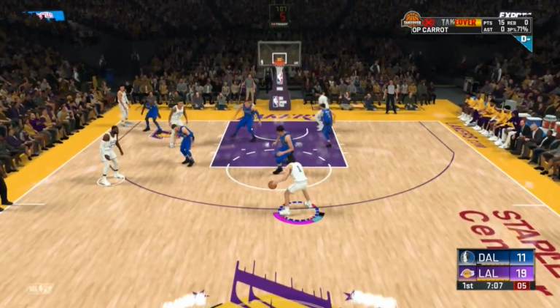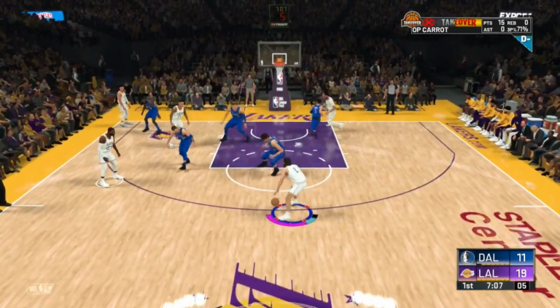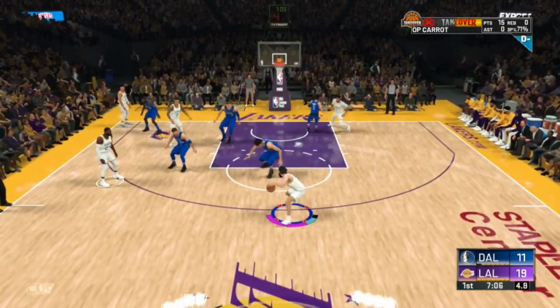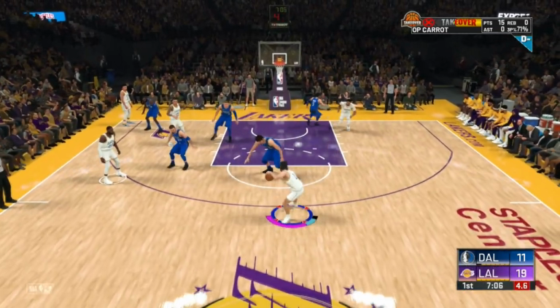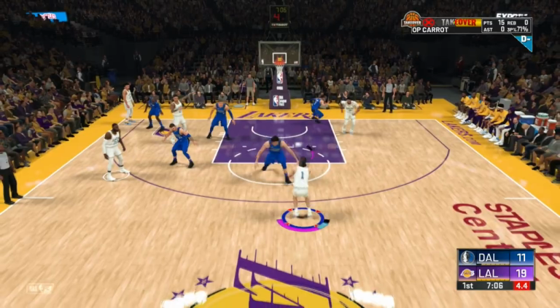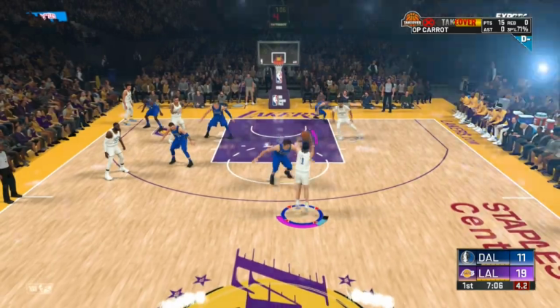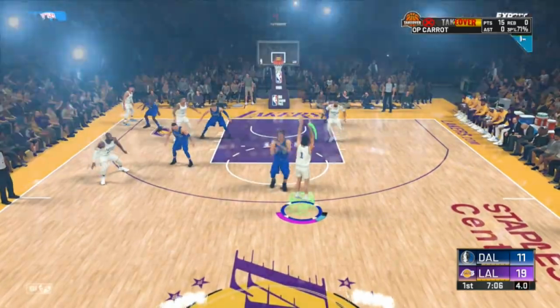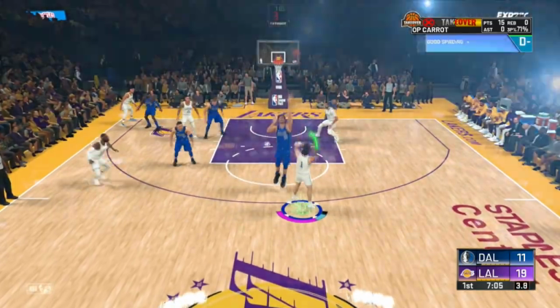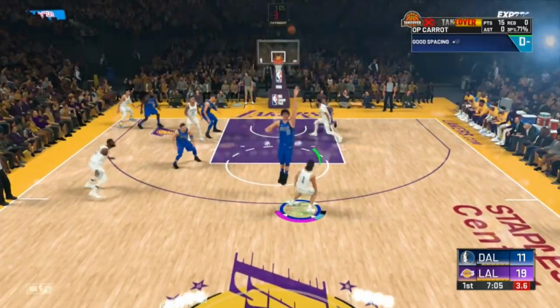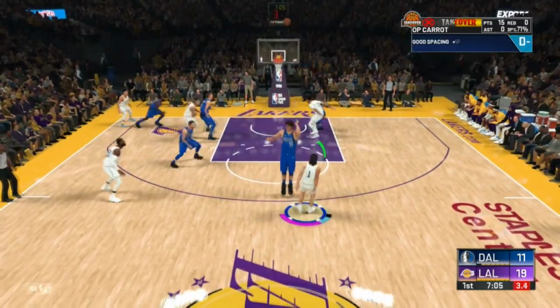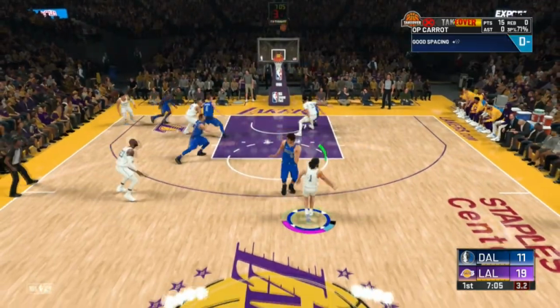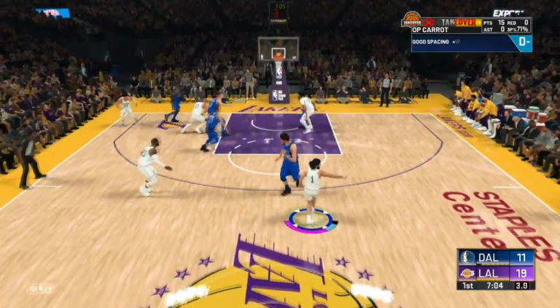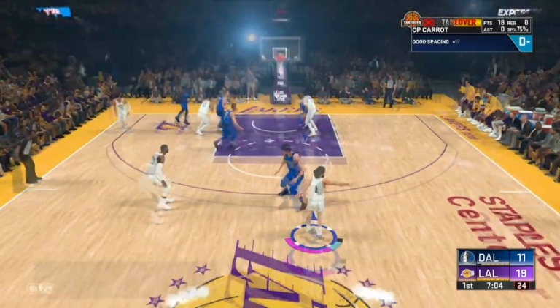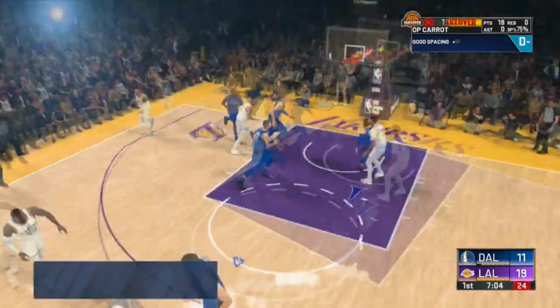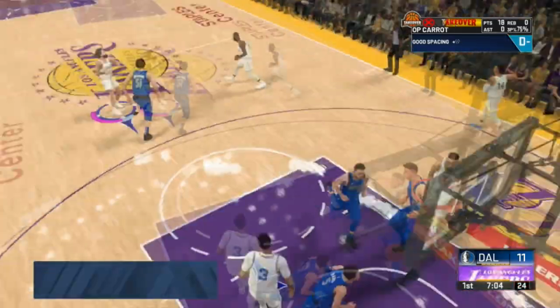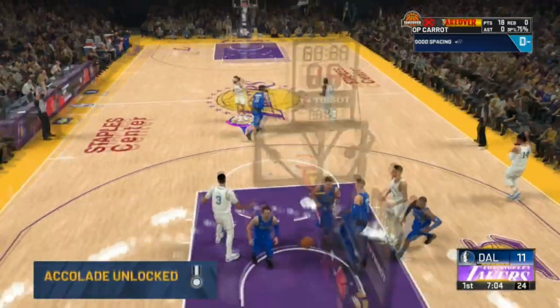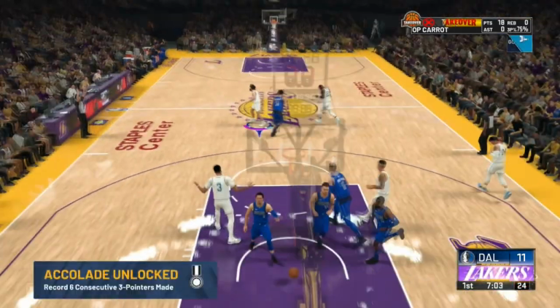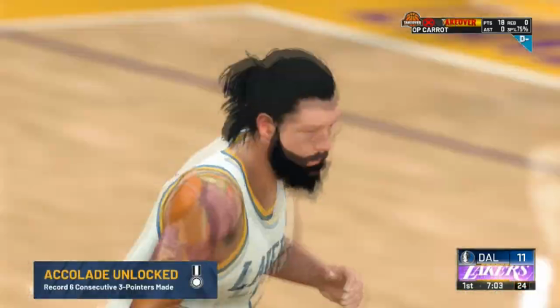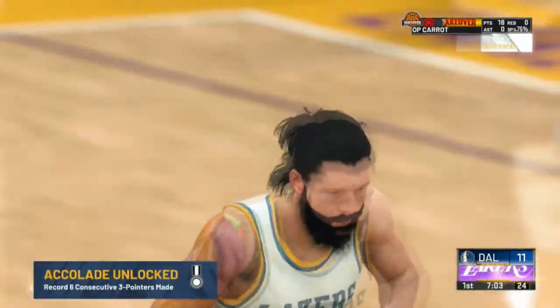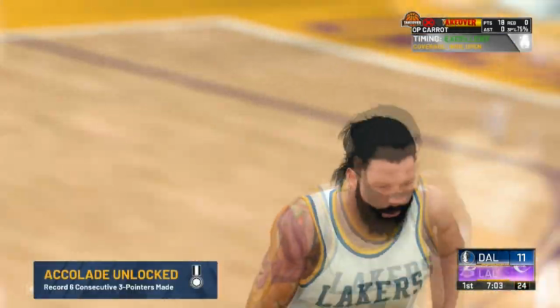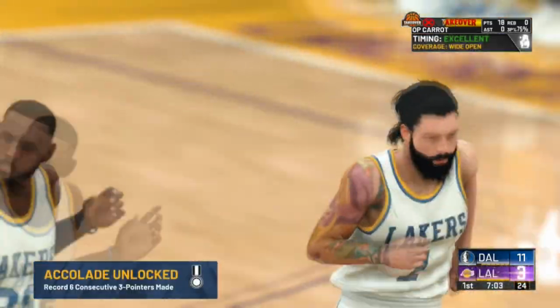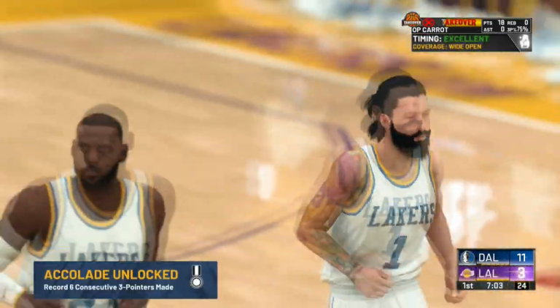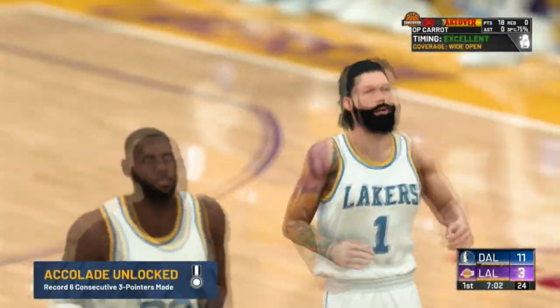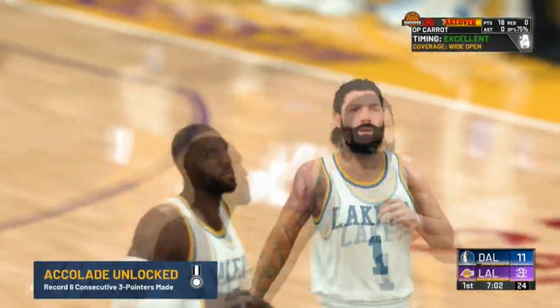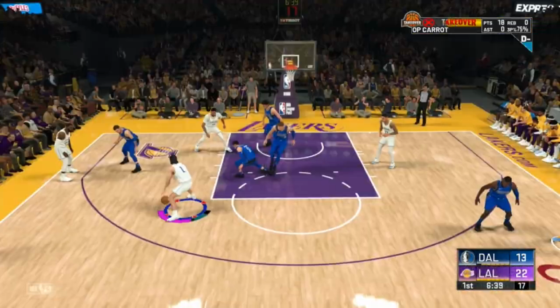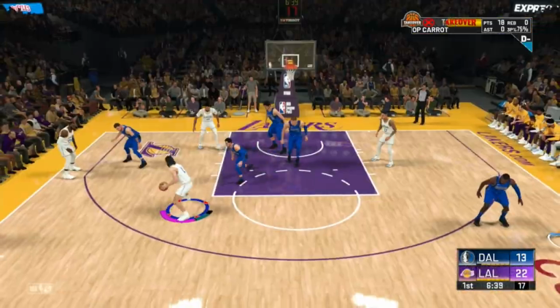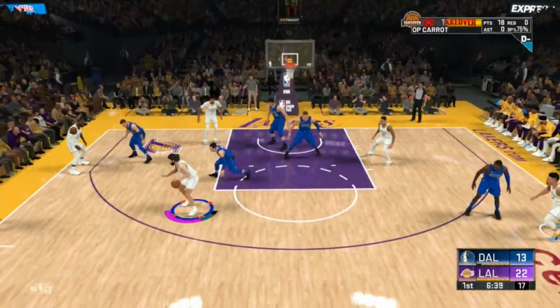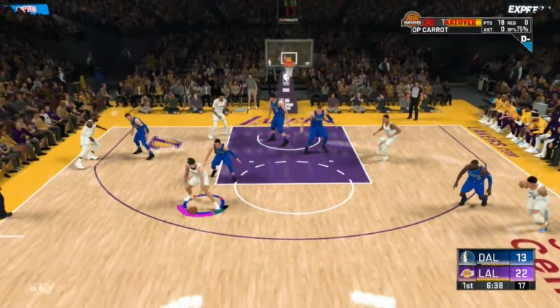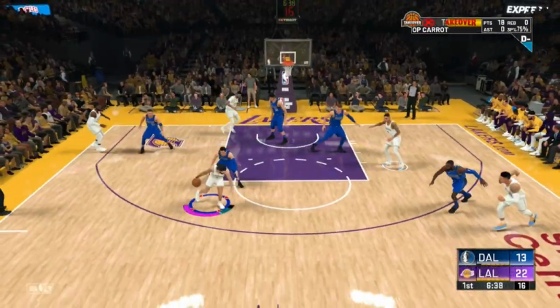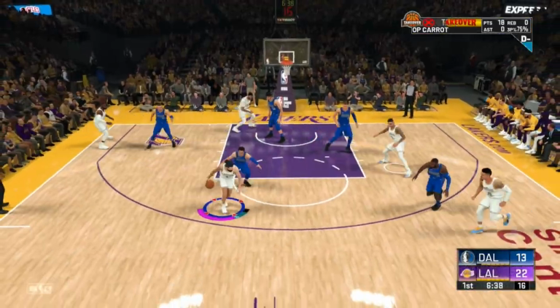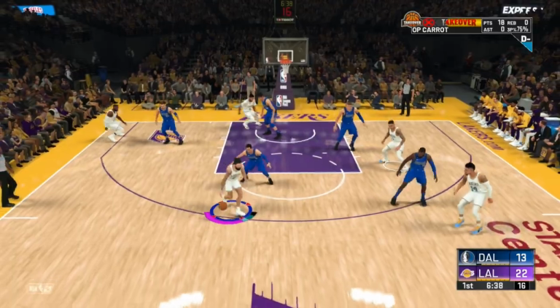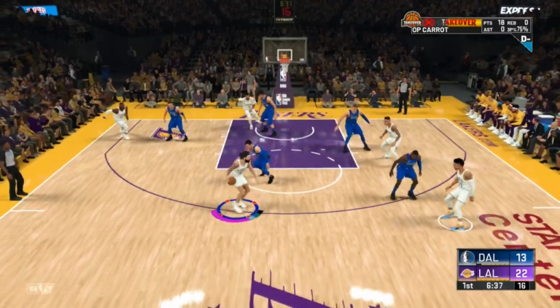Or you can just grind other badges. Usually I'm running a pick and roll to get my playmaking badges. That's literally all I do — hold the right trigger or R2, flip the right stick back, and you'll do that step back.